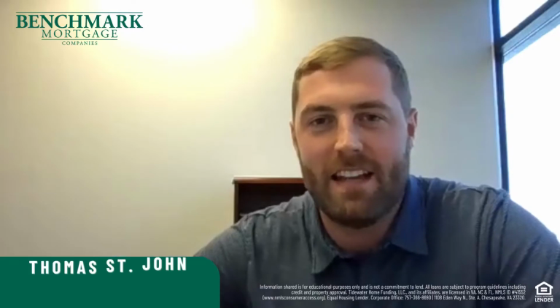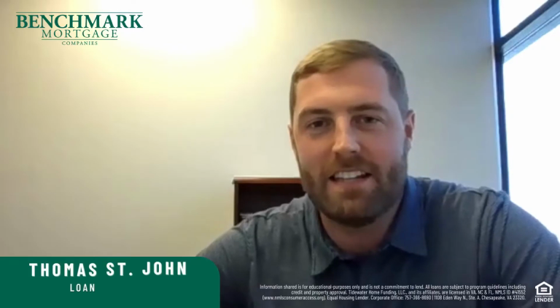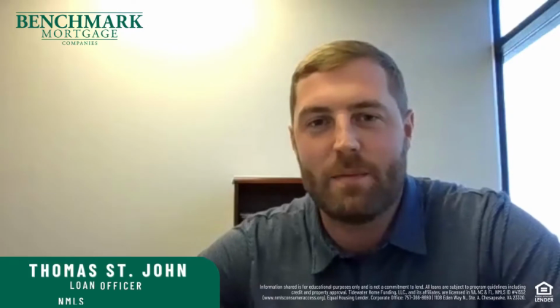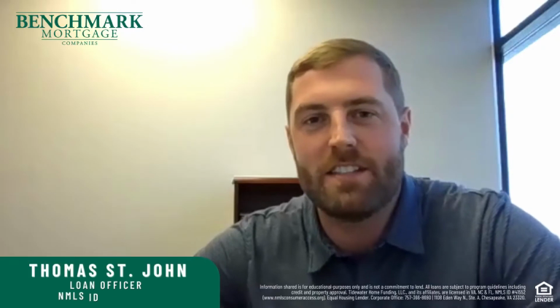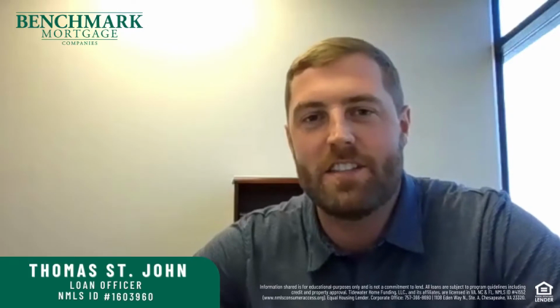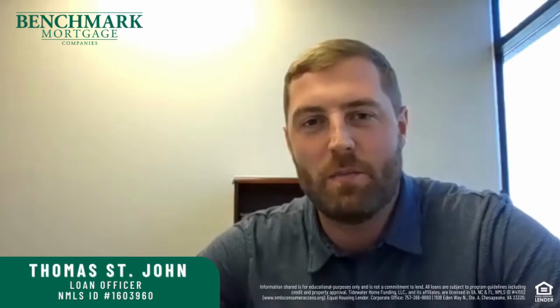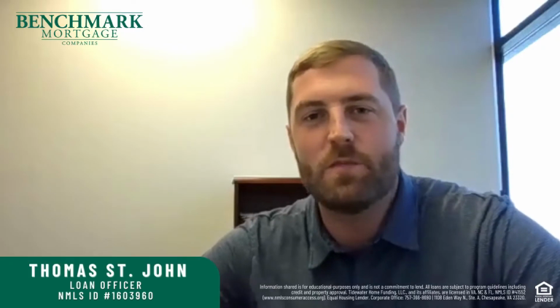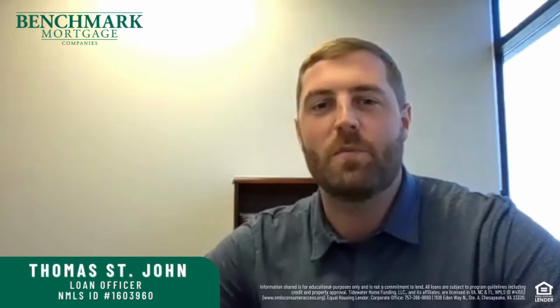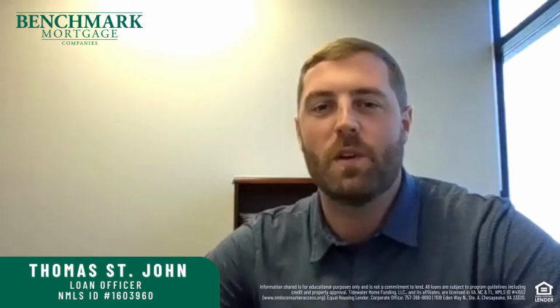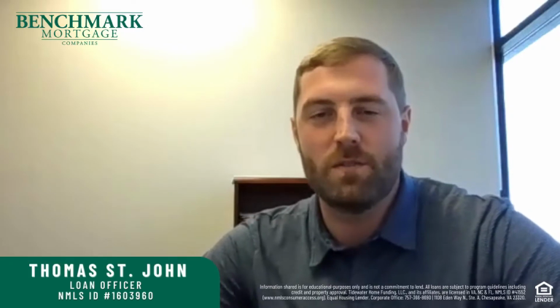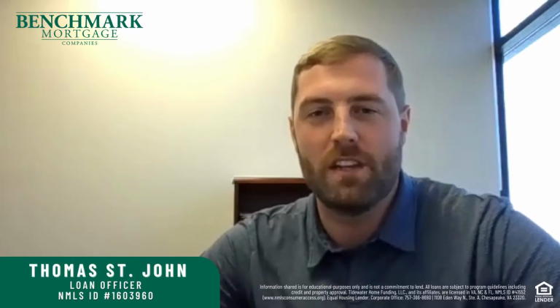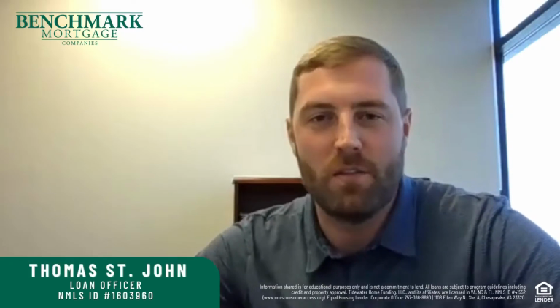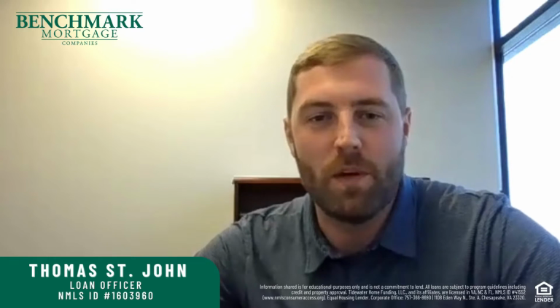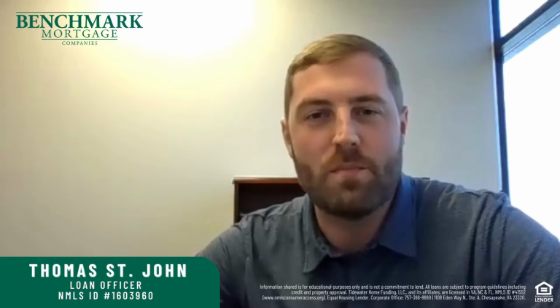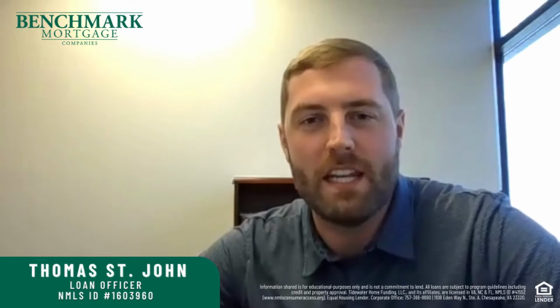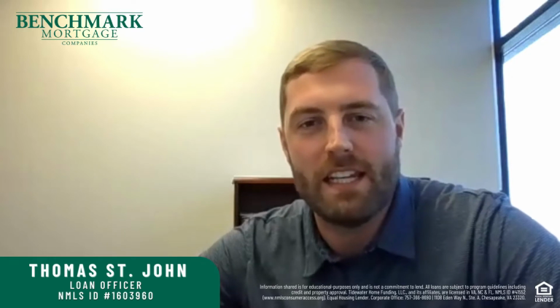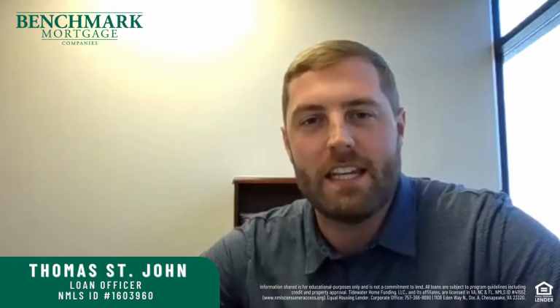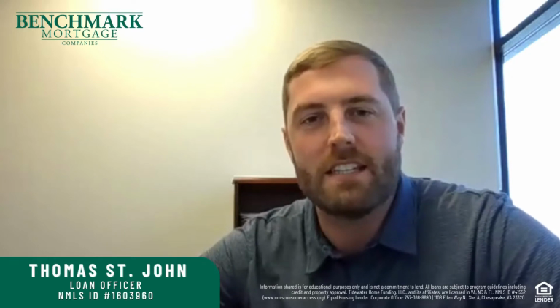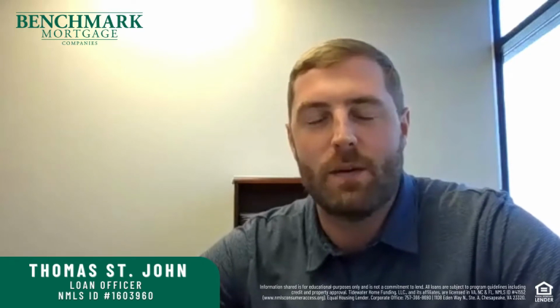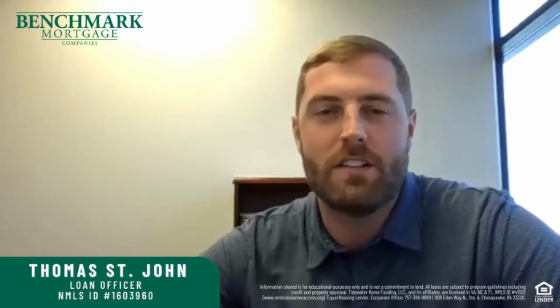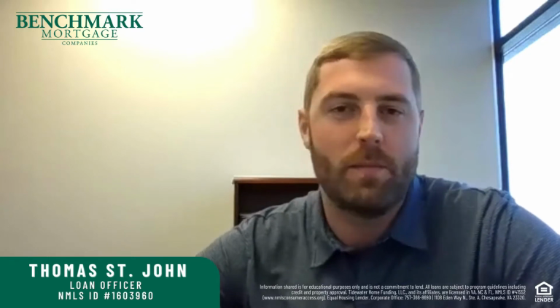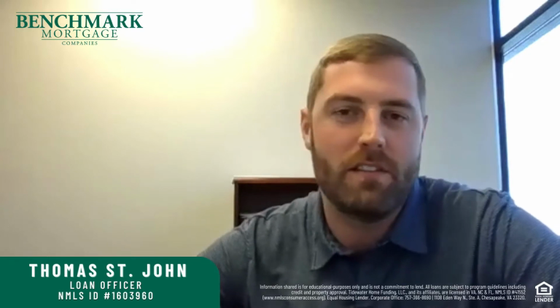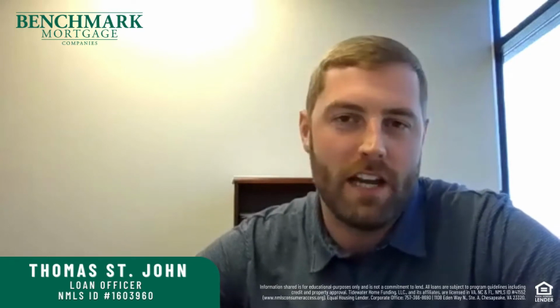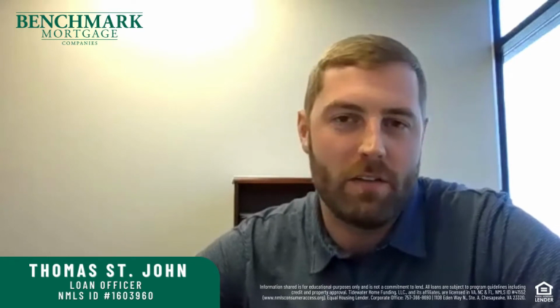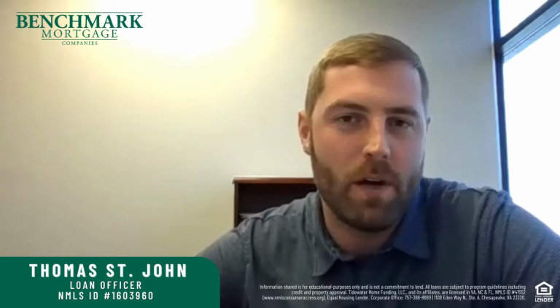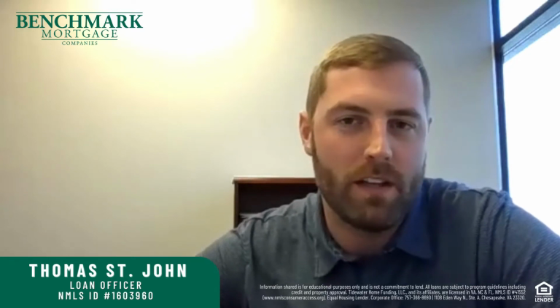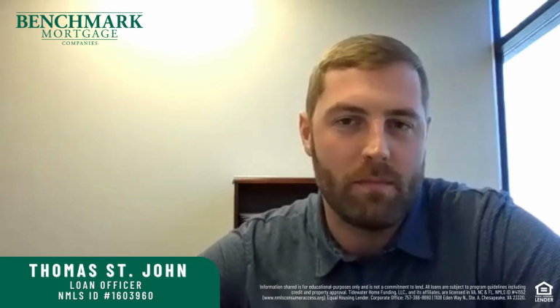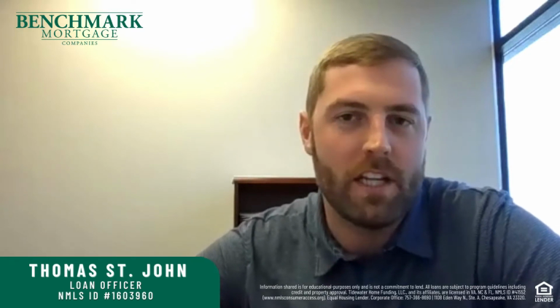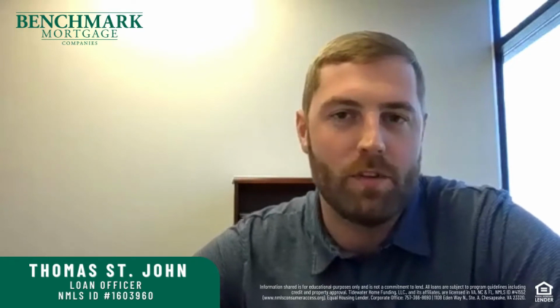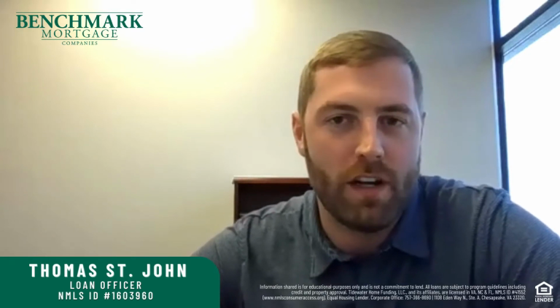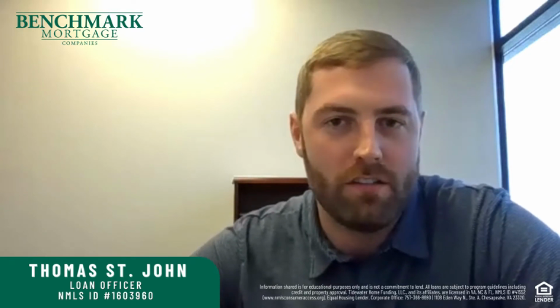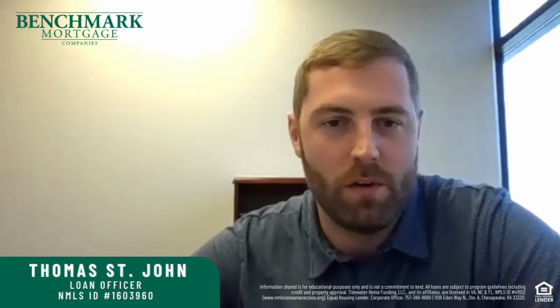Hi, Thomas St. John with Benchmark Mortgage with another Mortgage Minute, and today we're going to talk about the five components that make up your credit score.